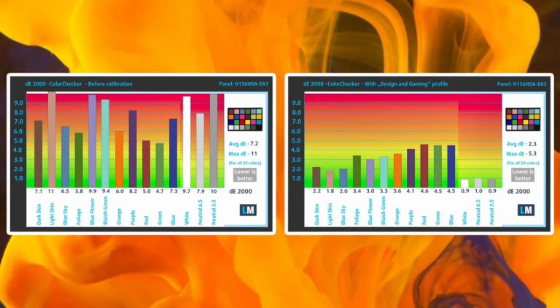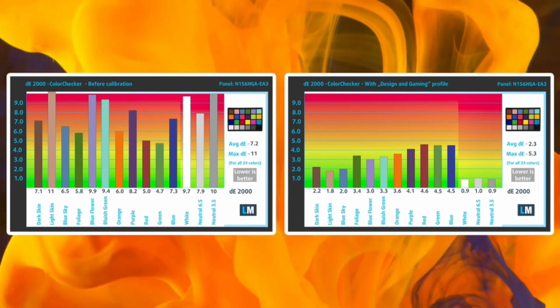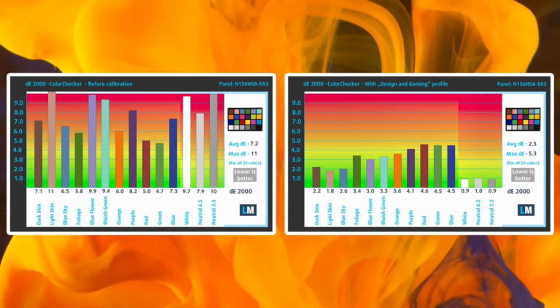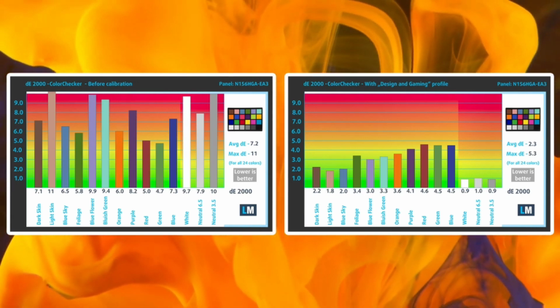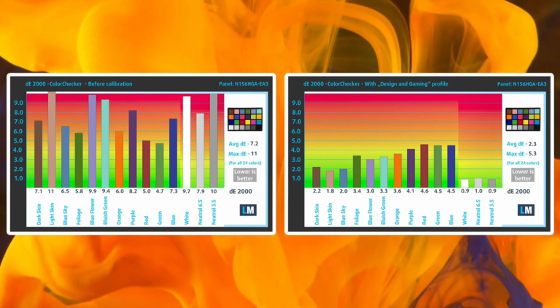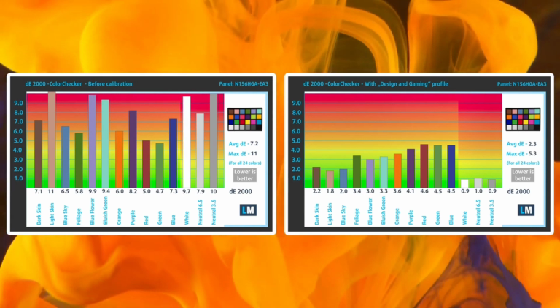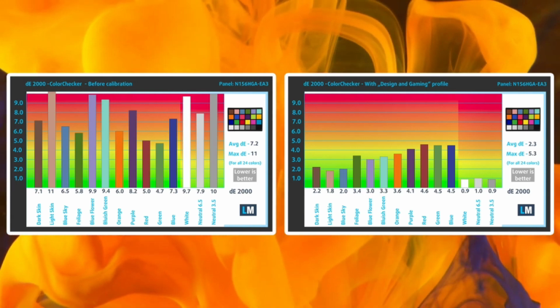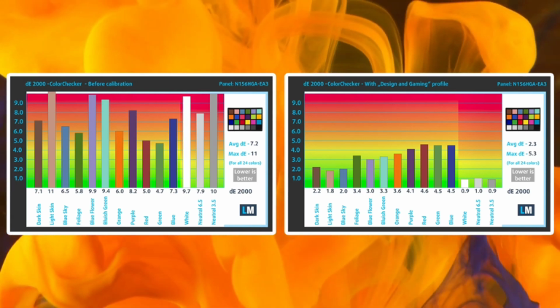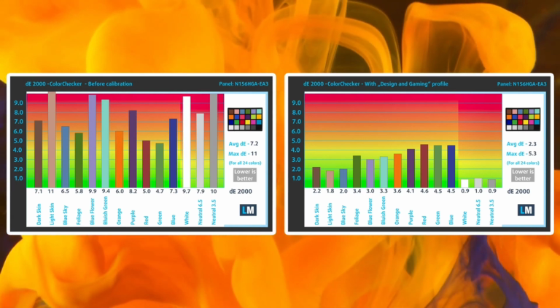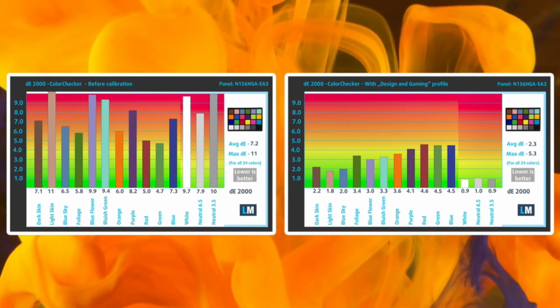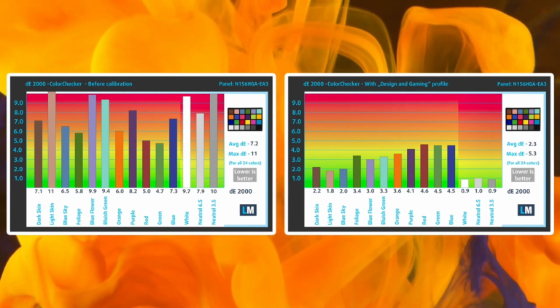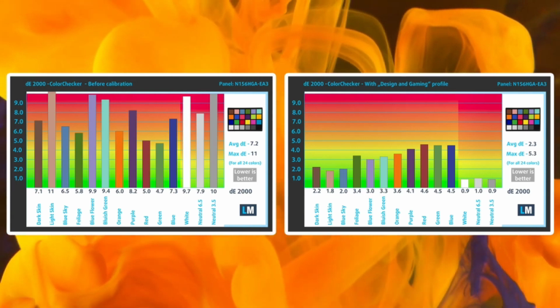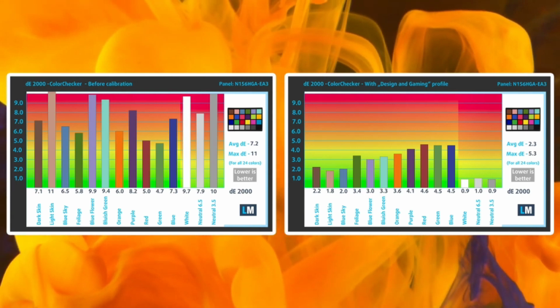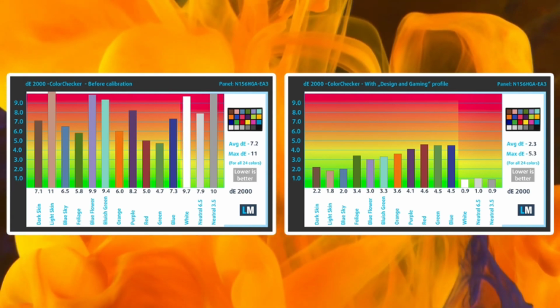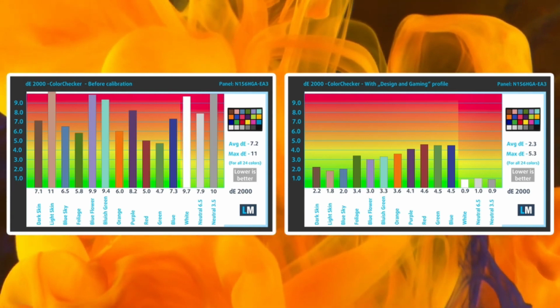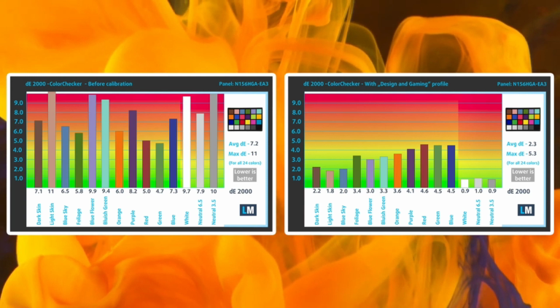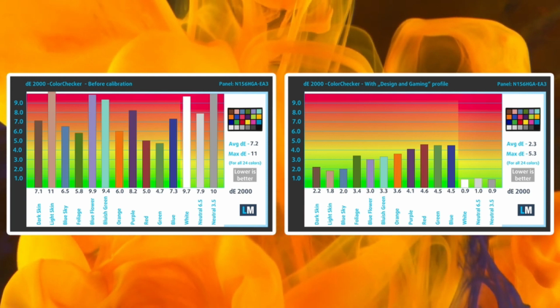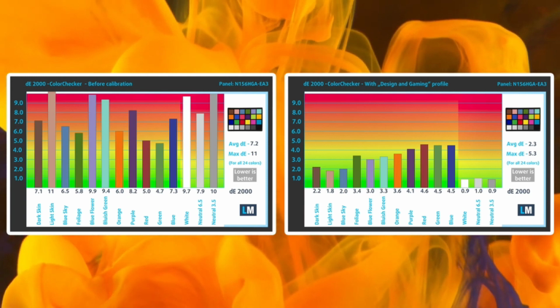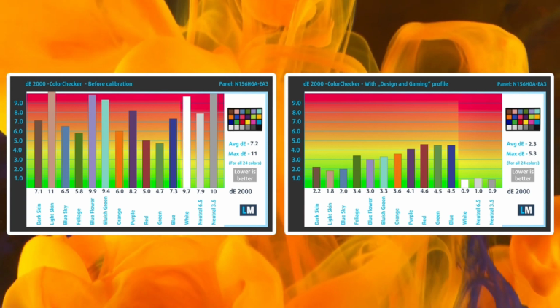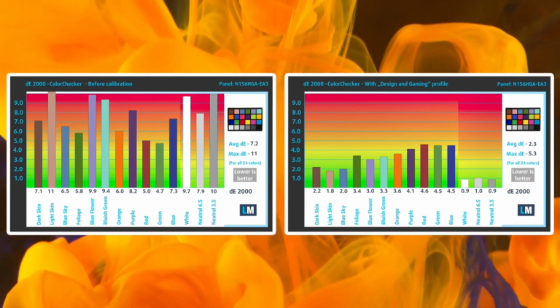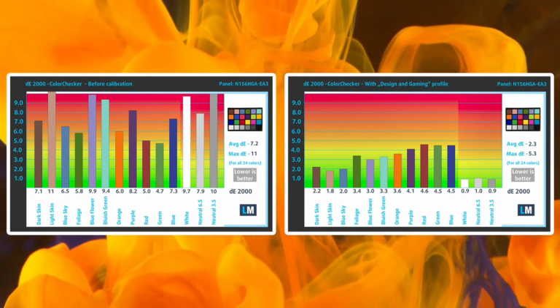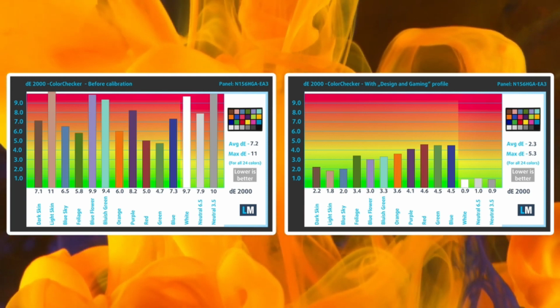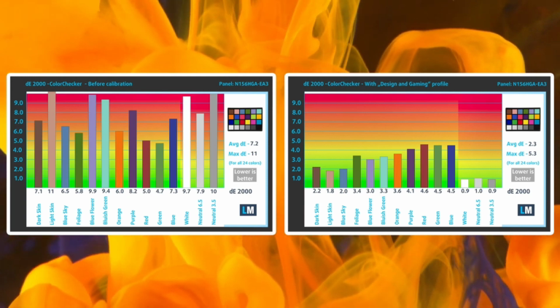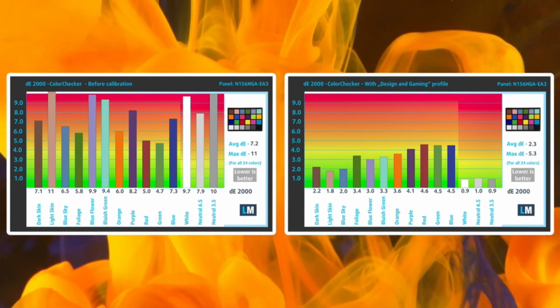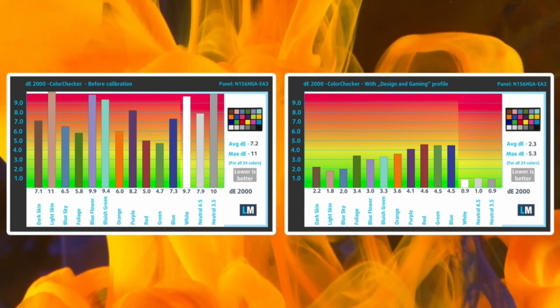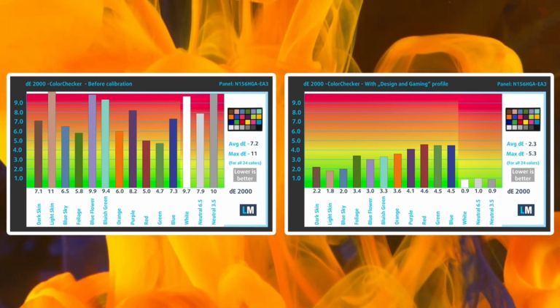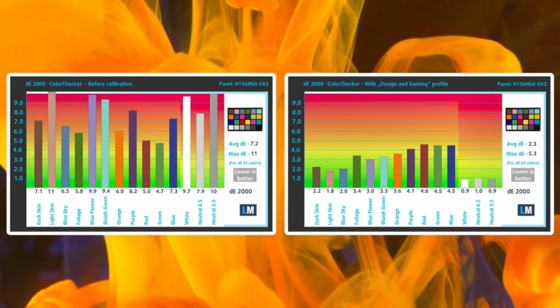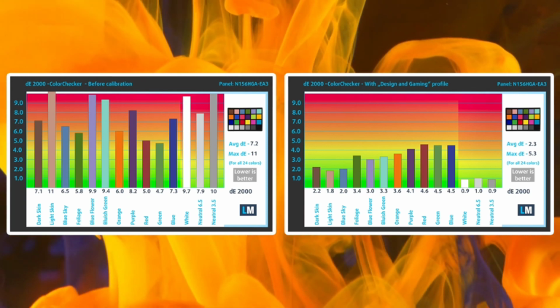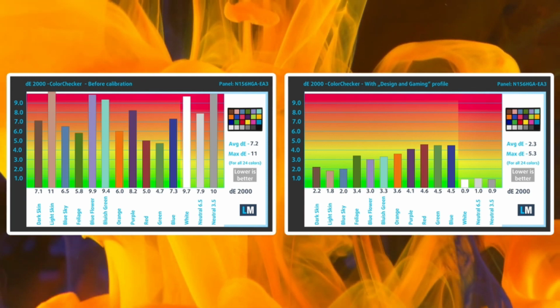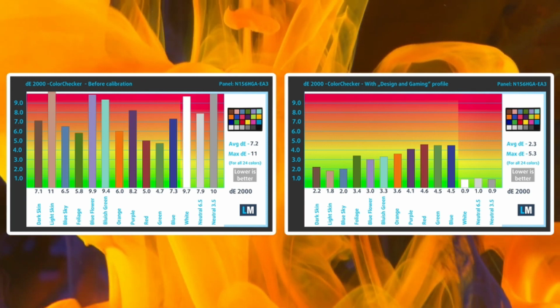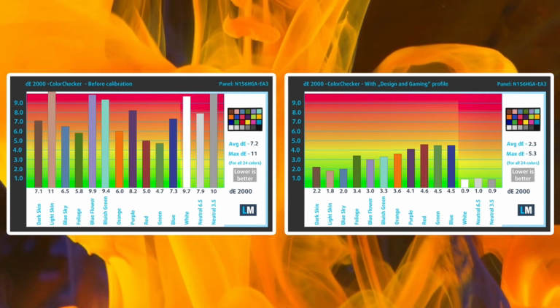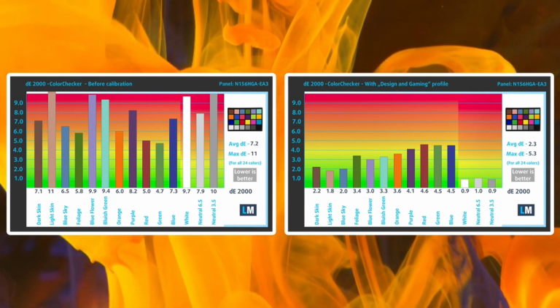You can check out the design and gaming profile, along with our other ones in the description below.